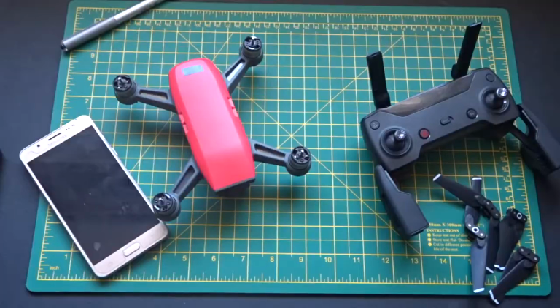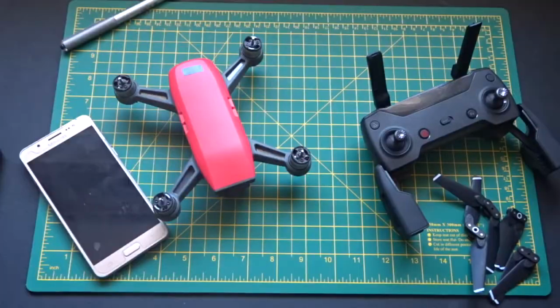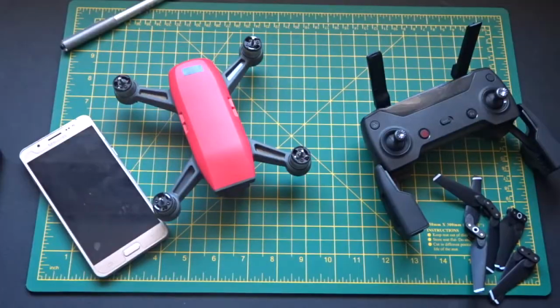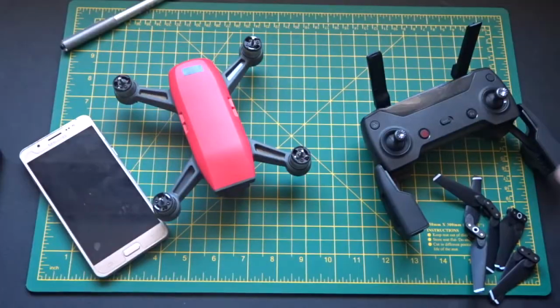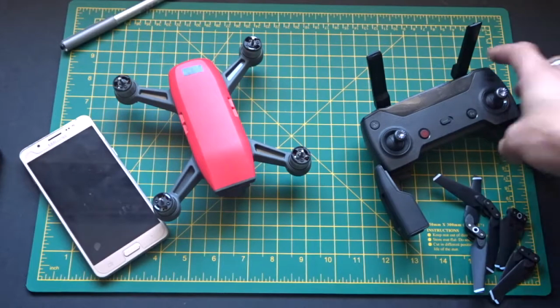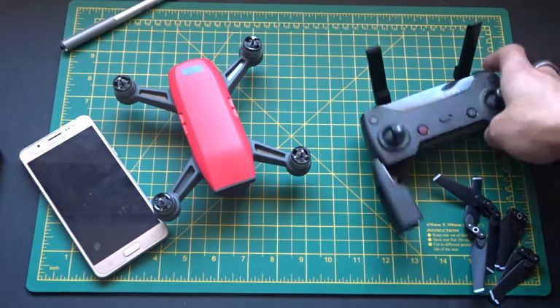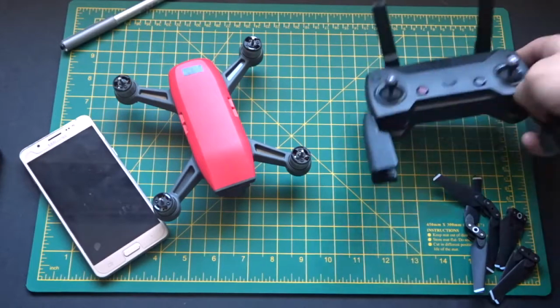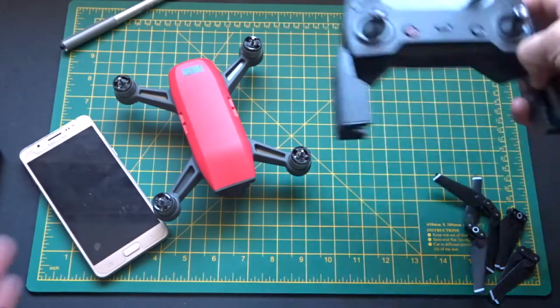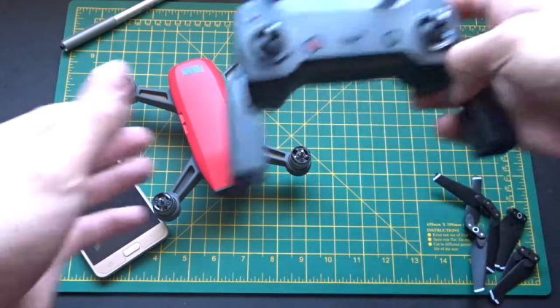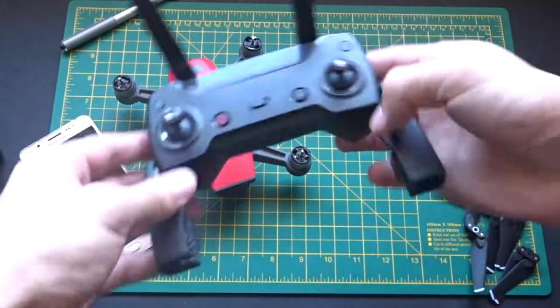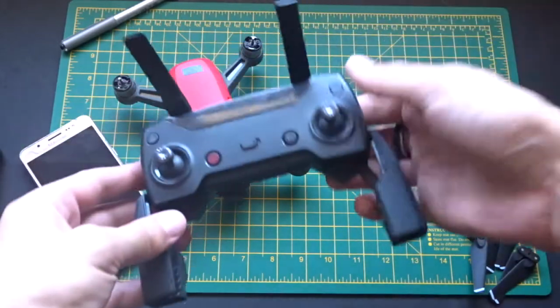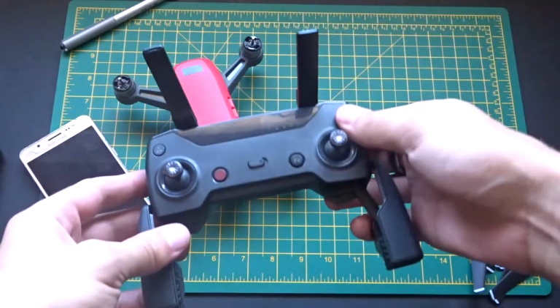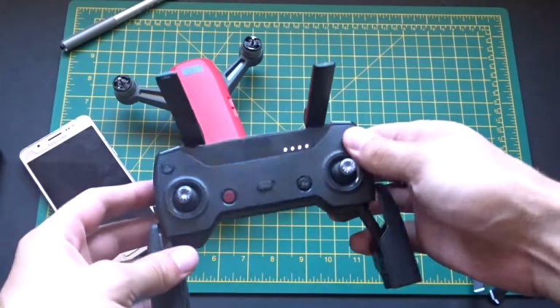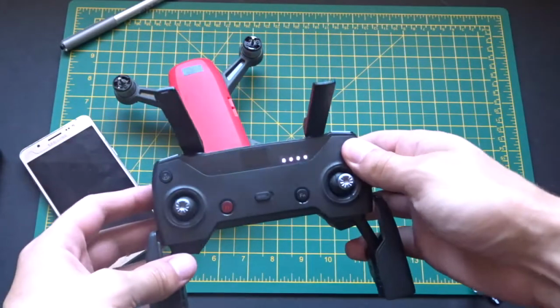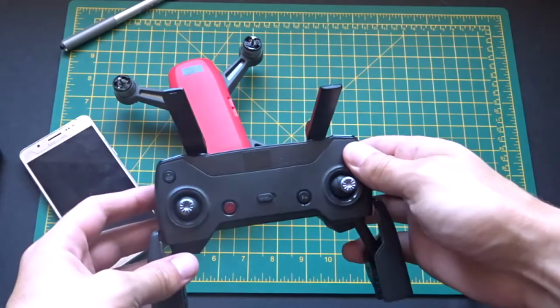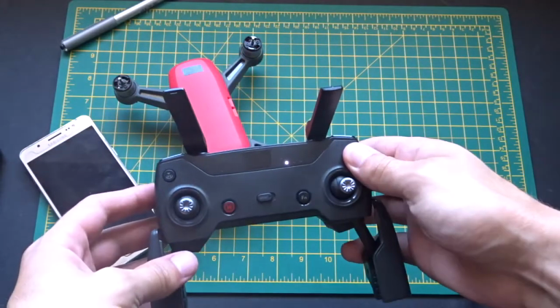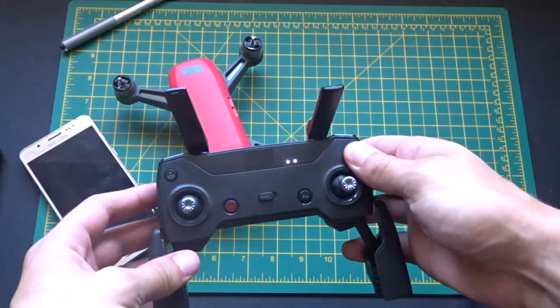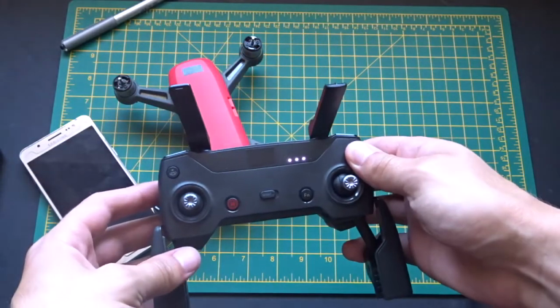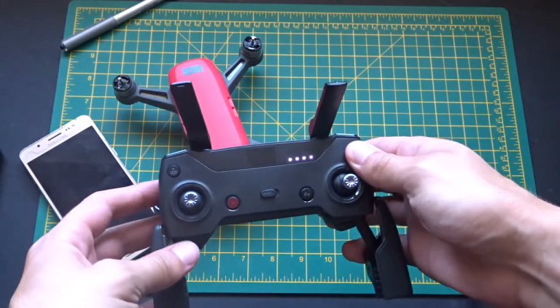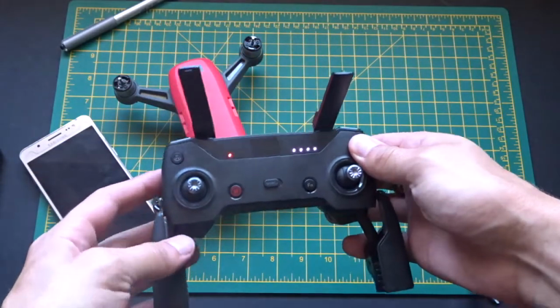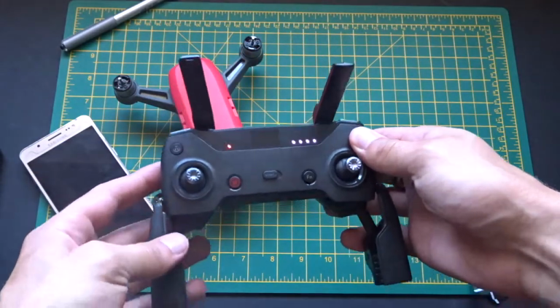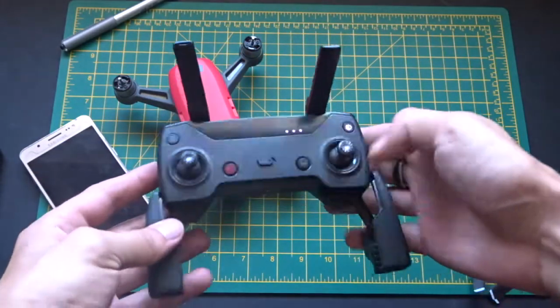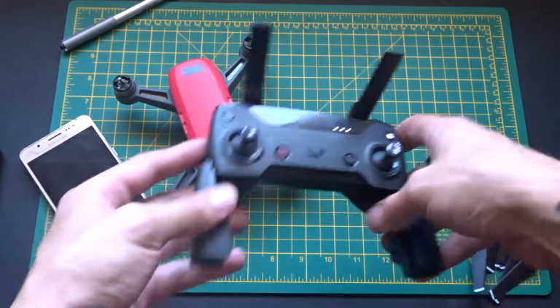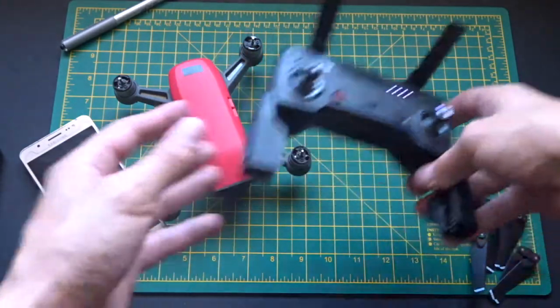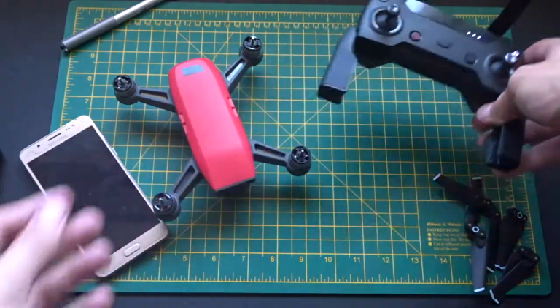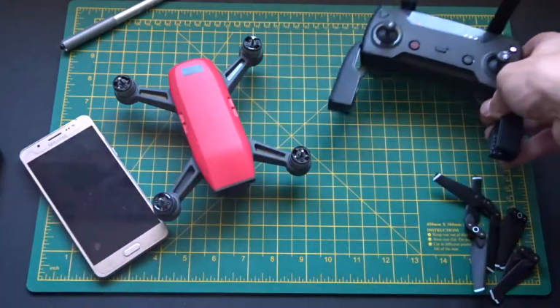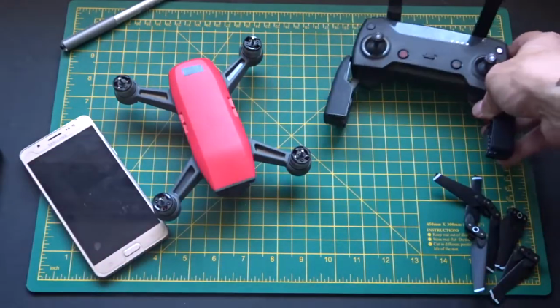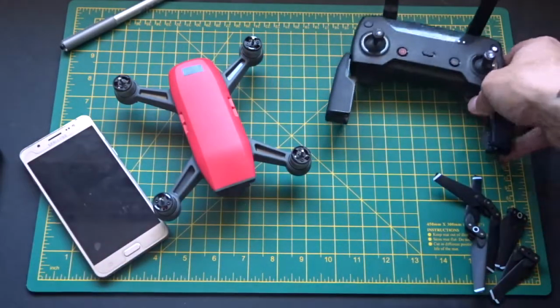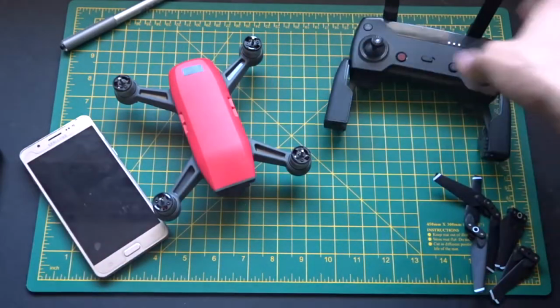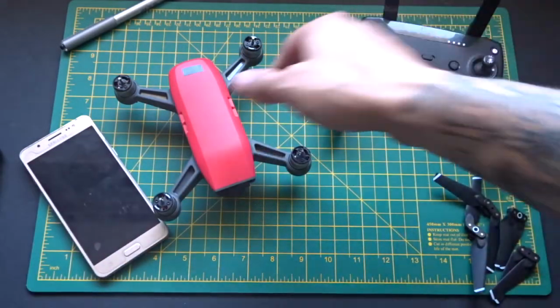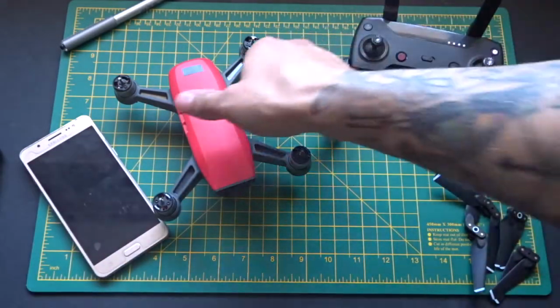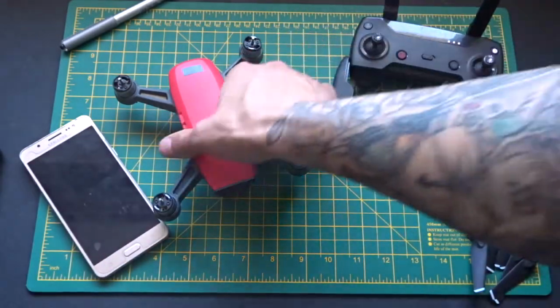Now you want to turn everything on. So make sure it's all got enough battery to last about five minutes or so.